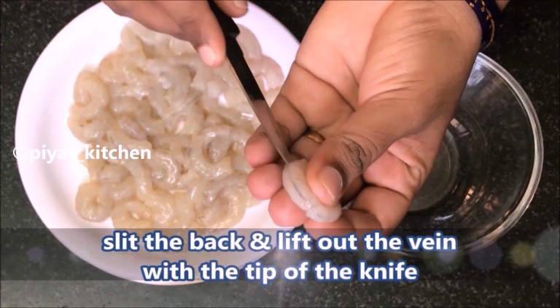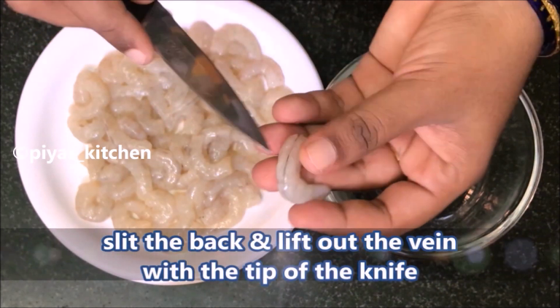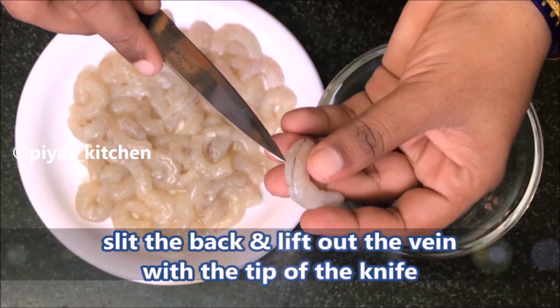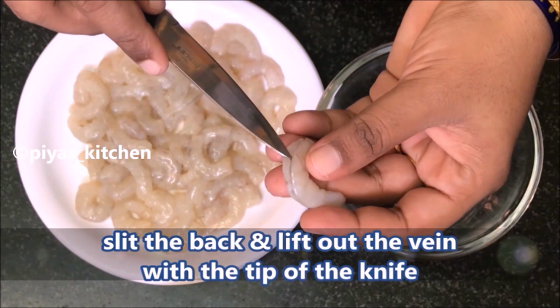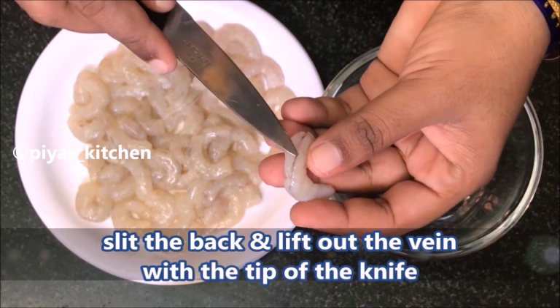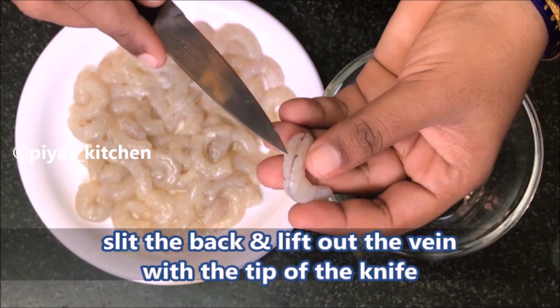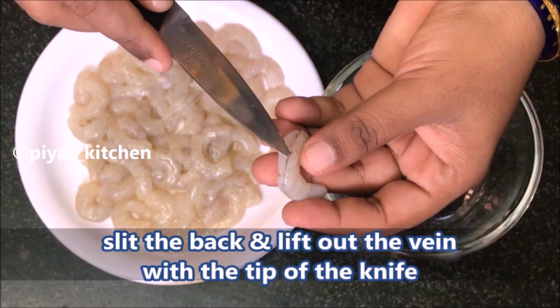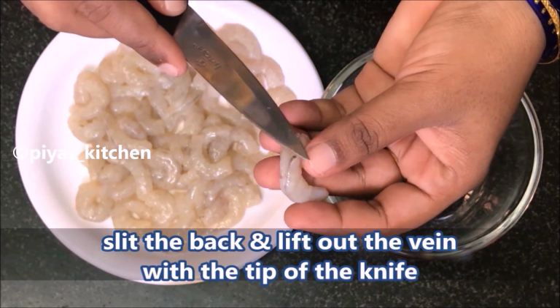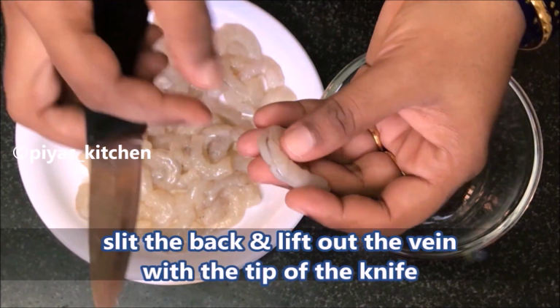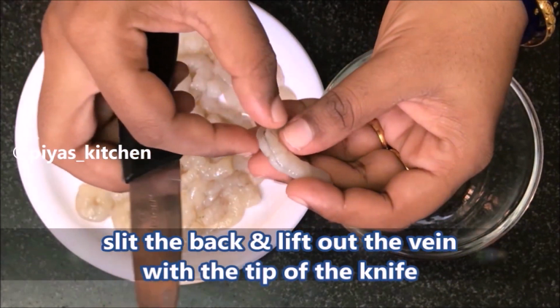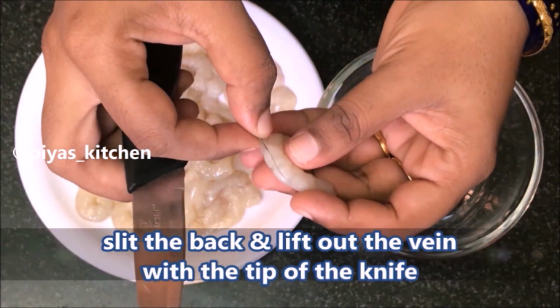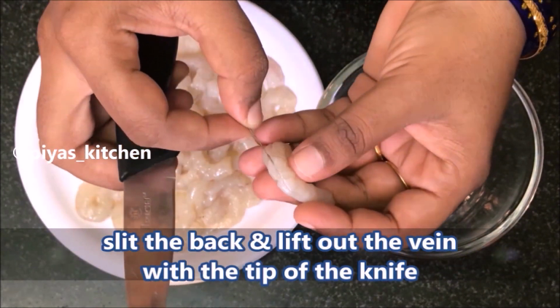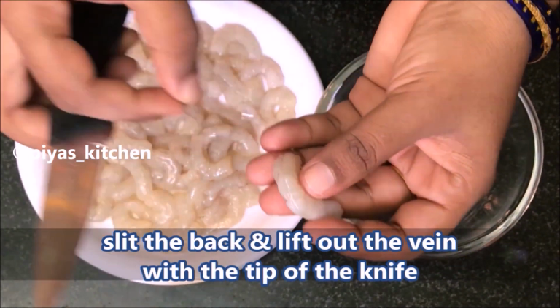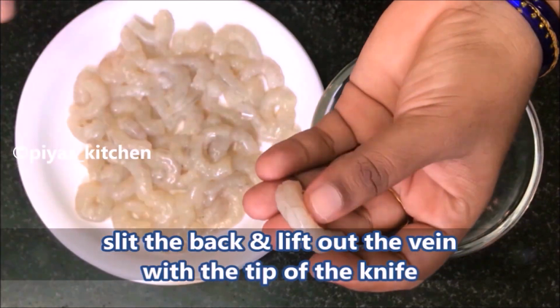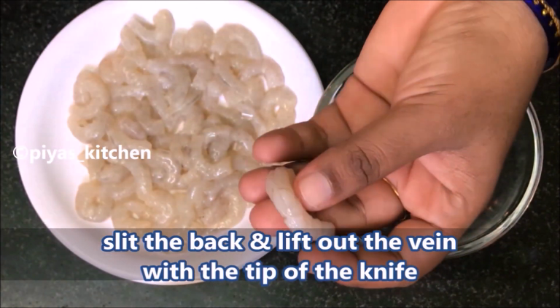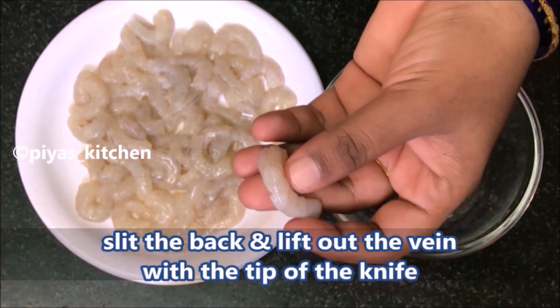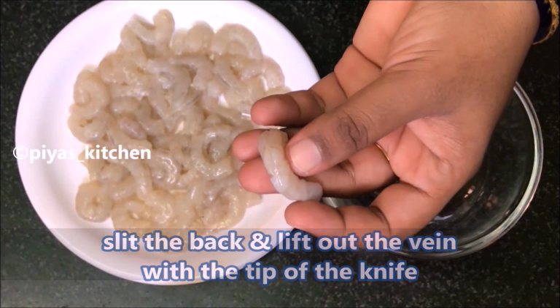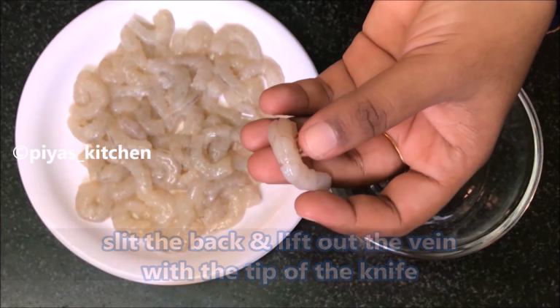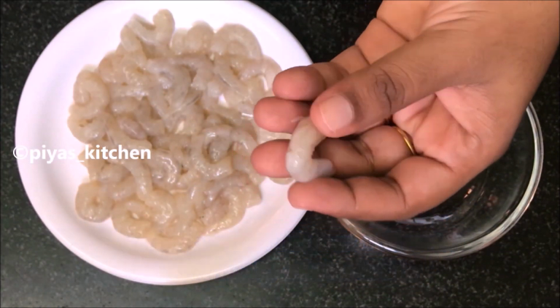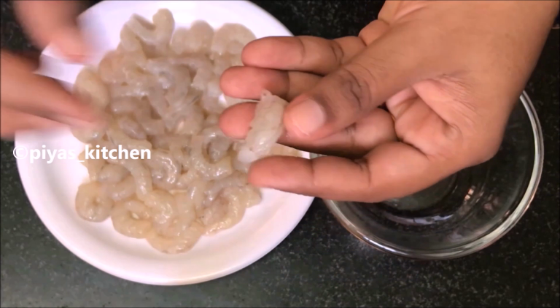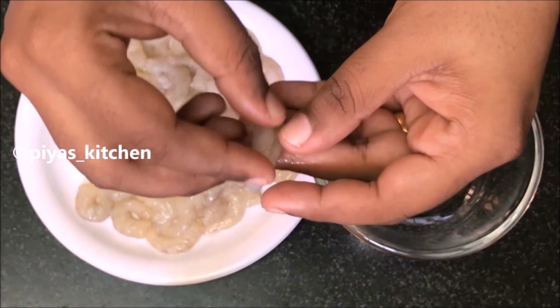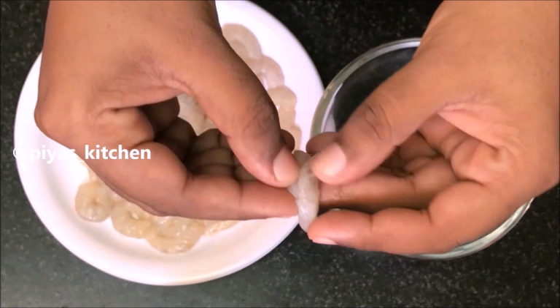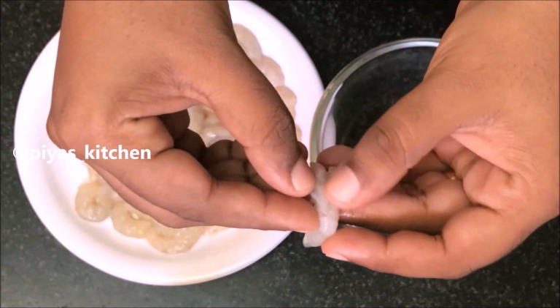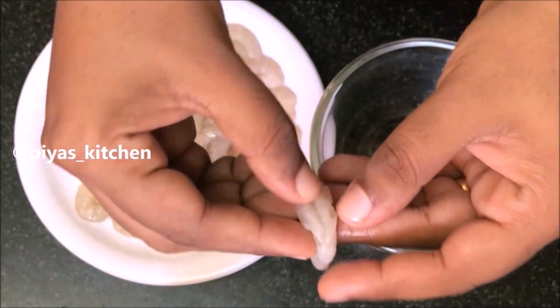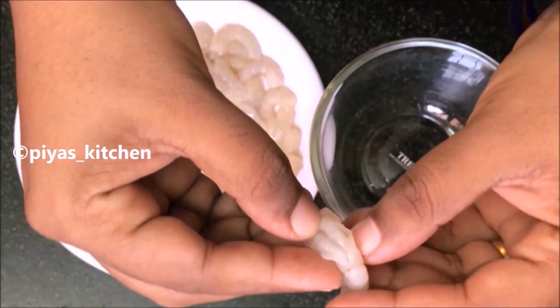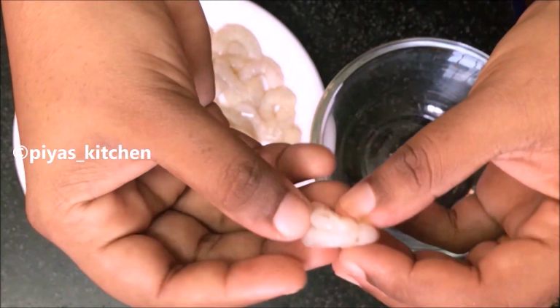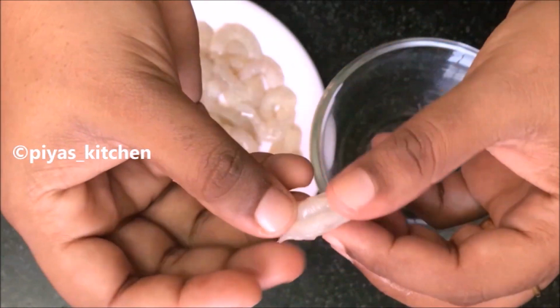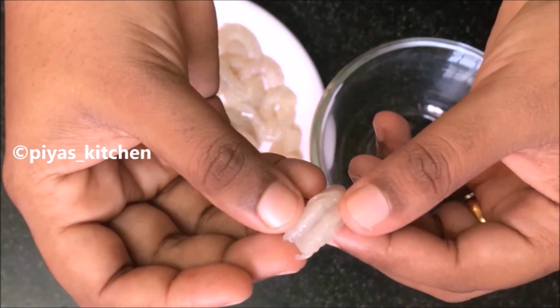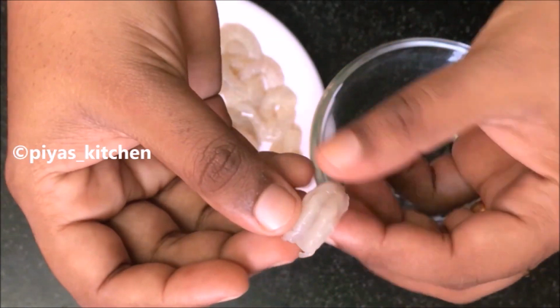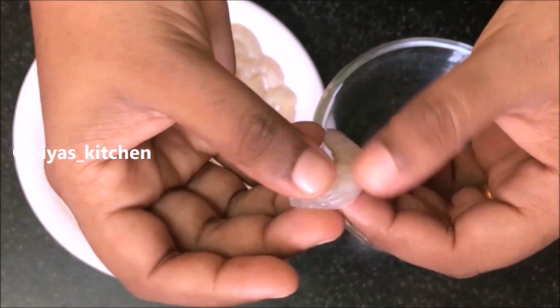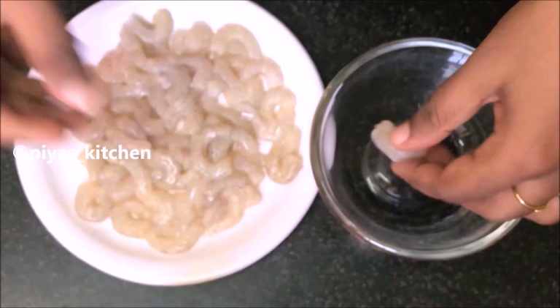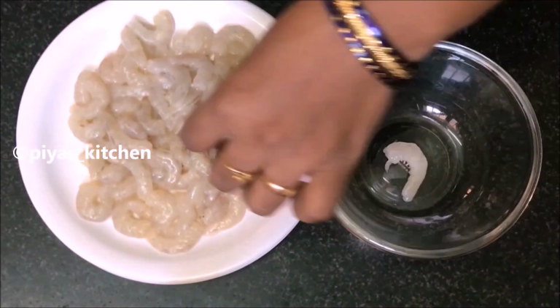Now you can see the food in a while. Here we have 350 grams of food. Here we have D-Vine.